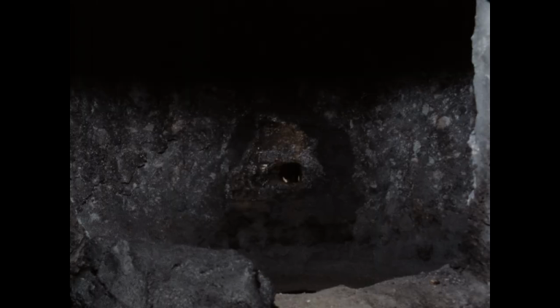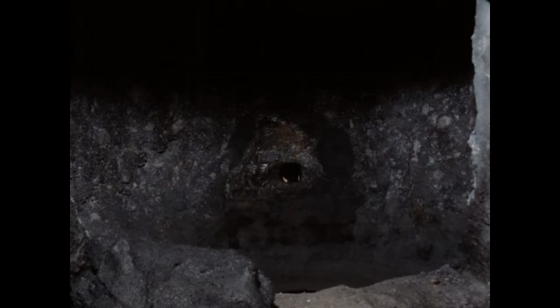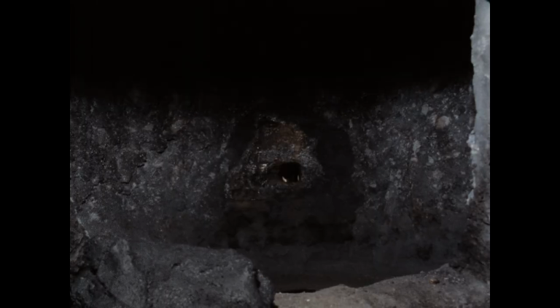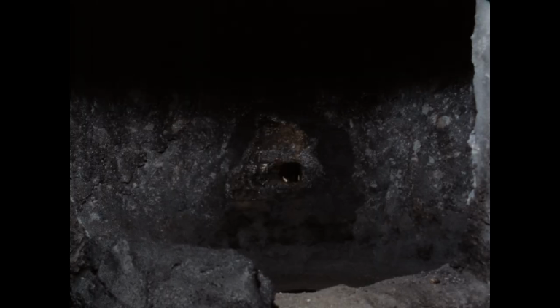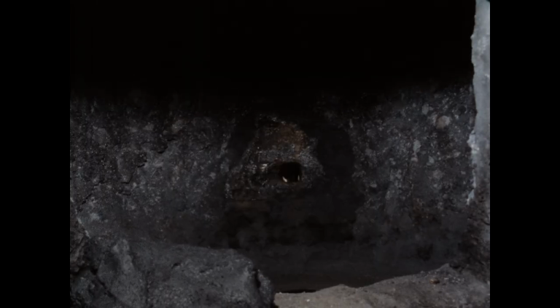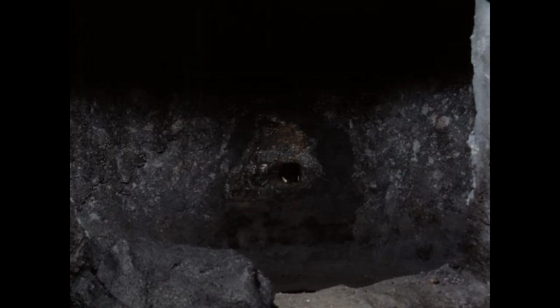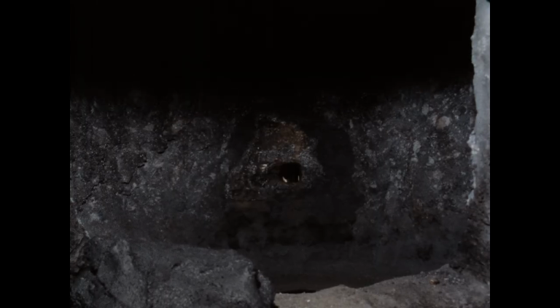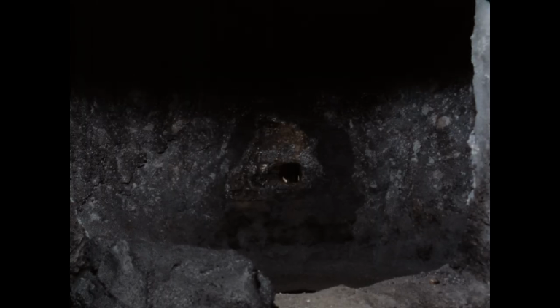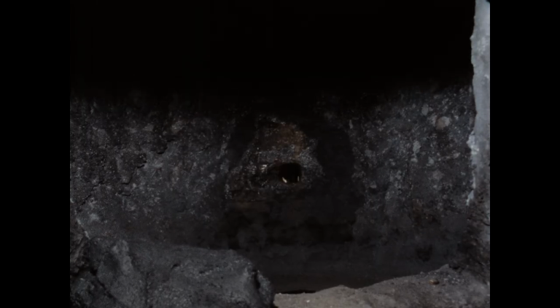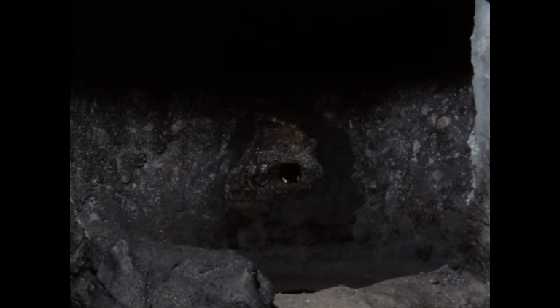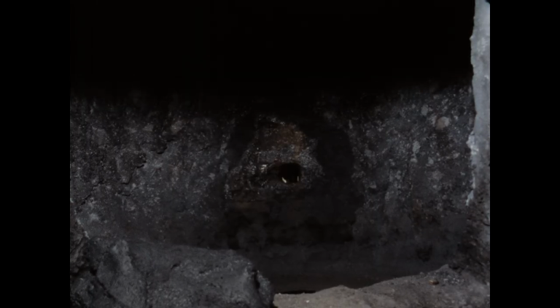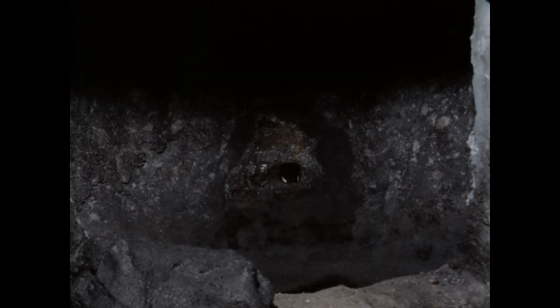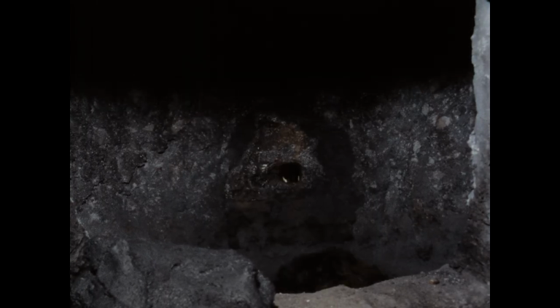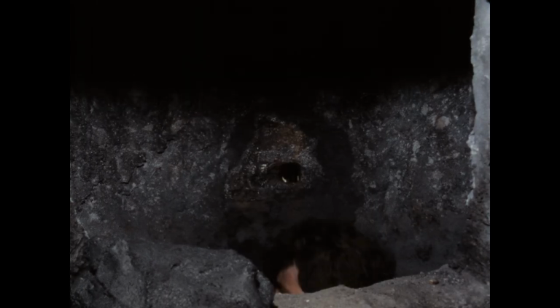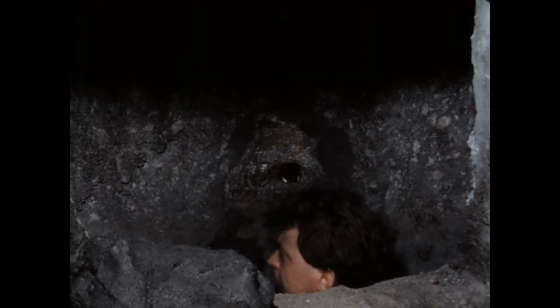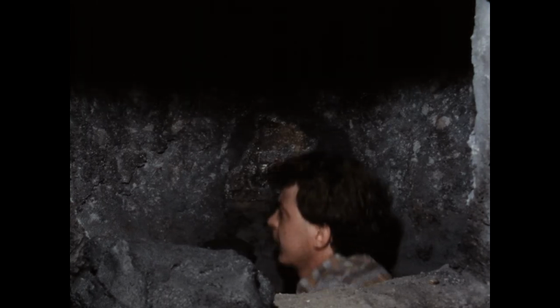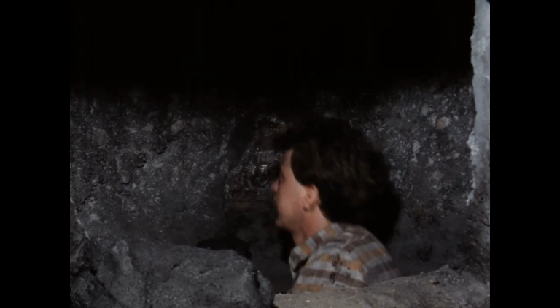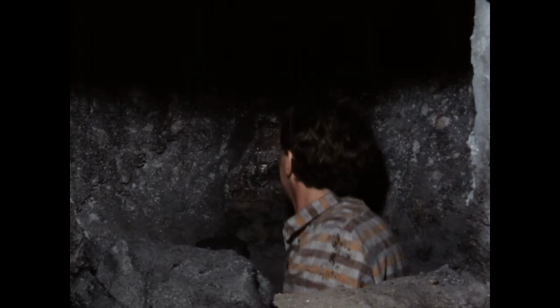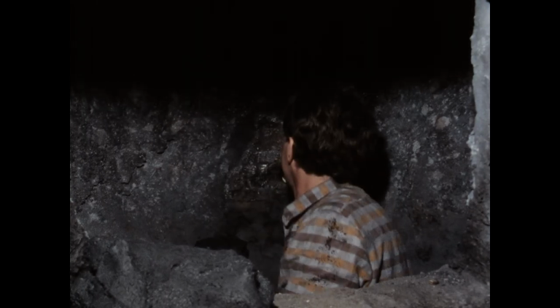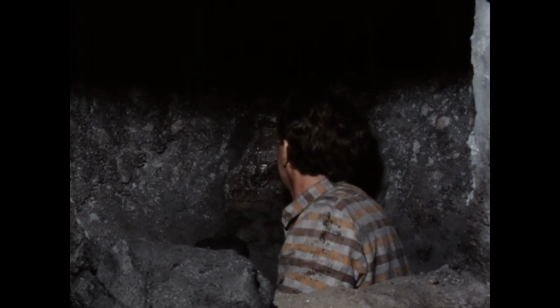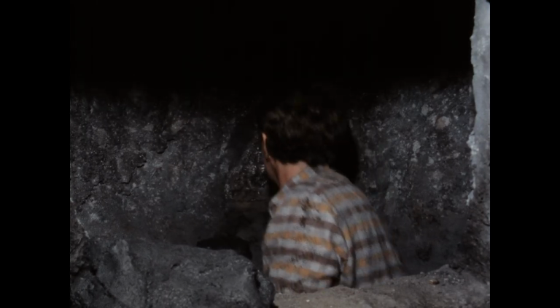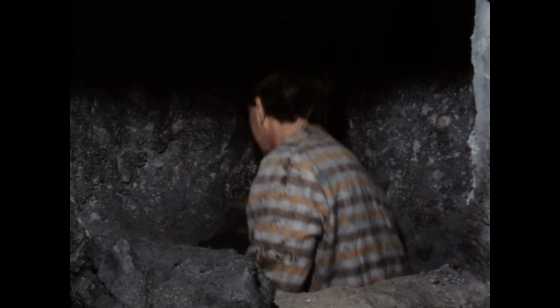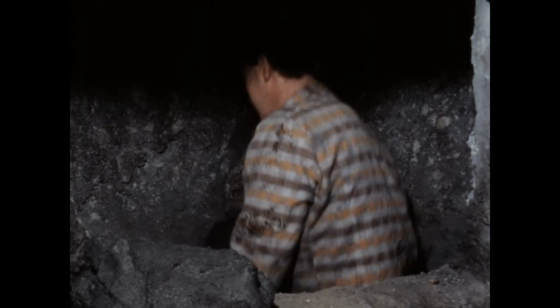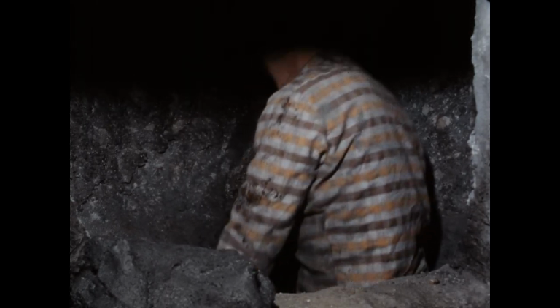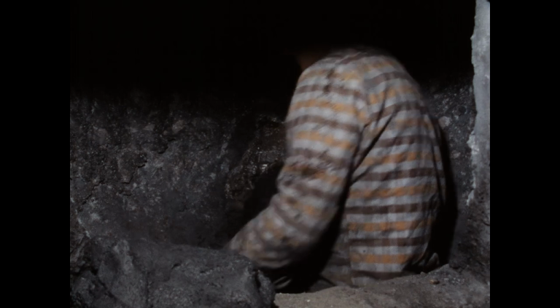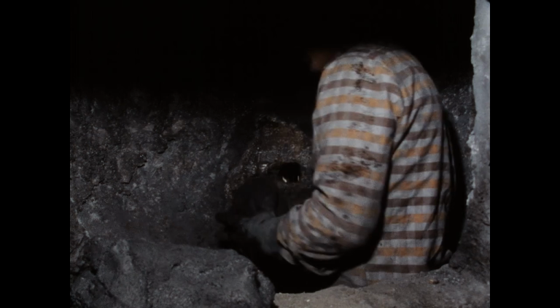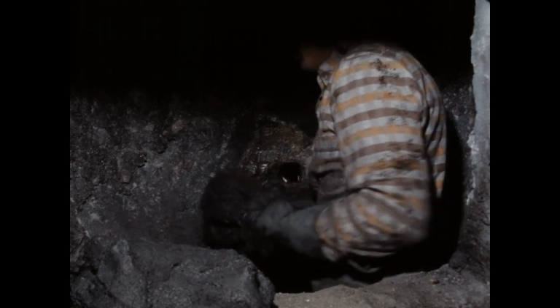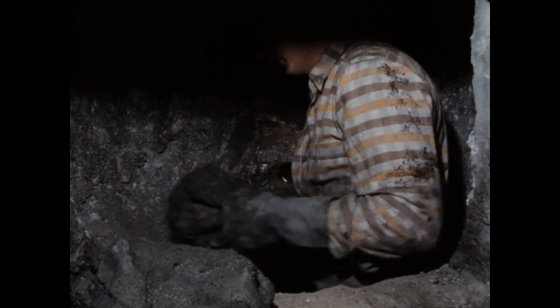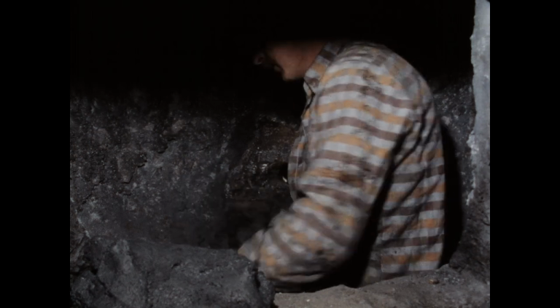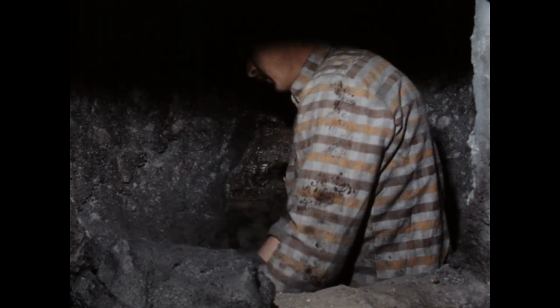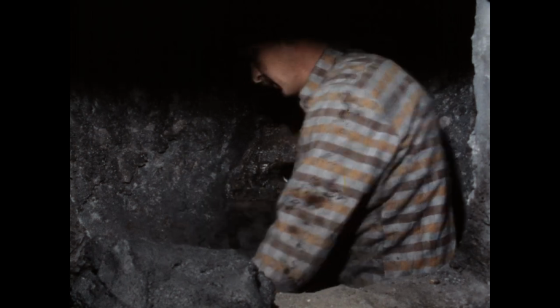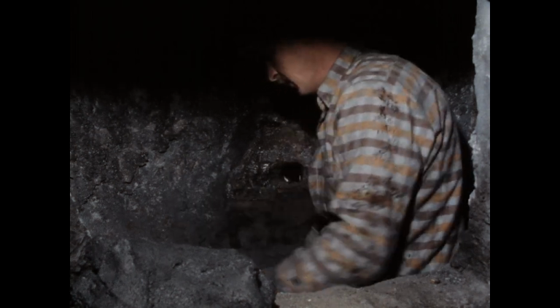Das Stichloch wird zuerst von der Seite des Siphons und dann vom Ofeninnern her neu geformt.